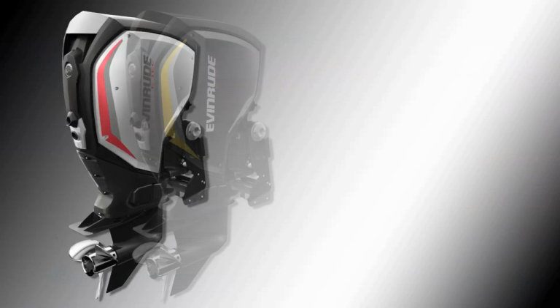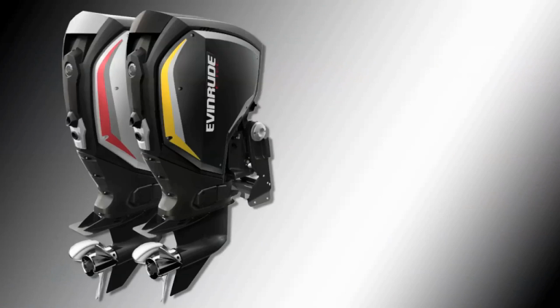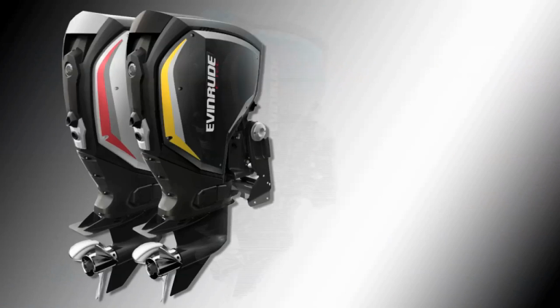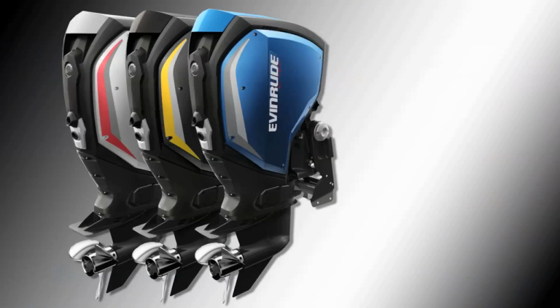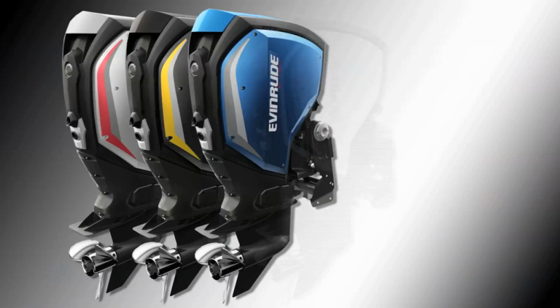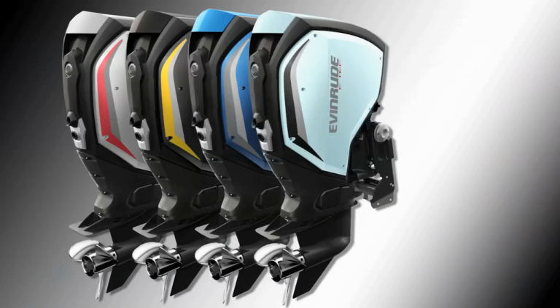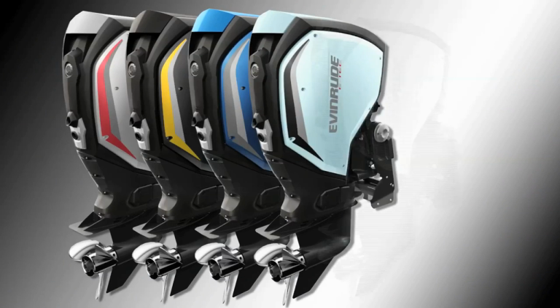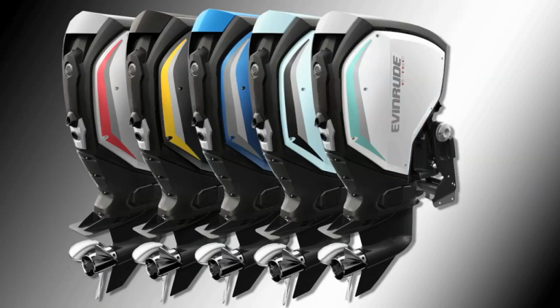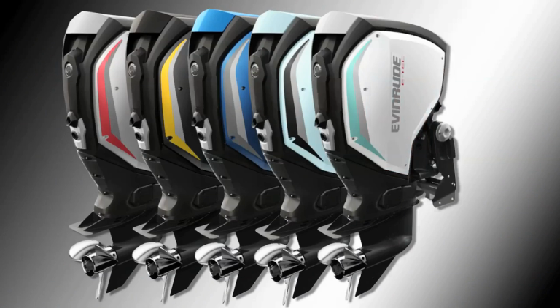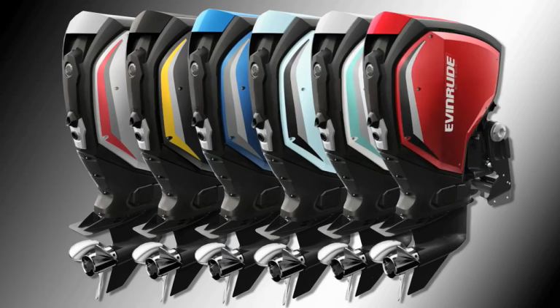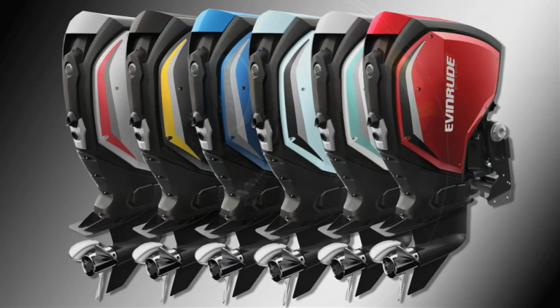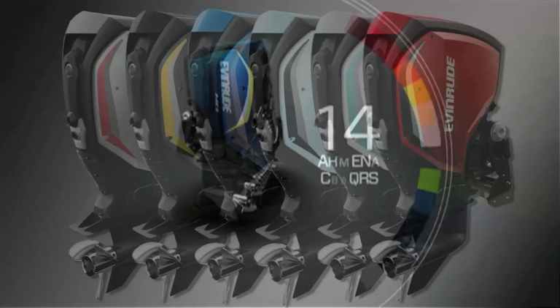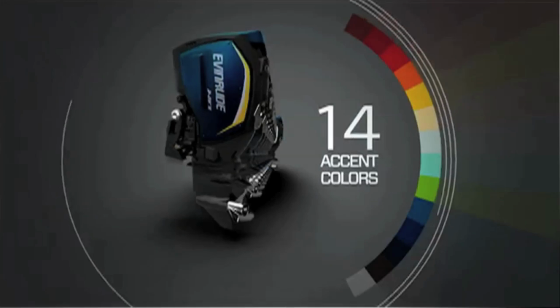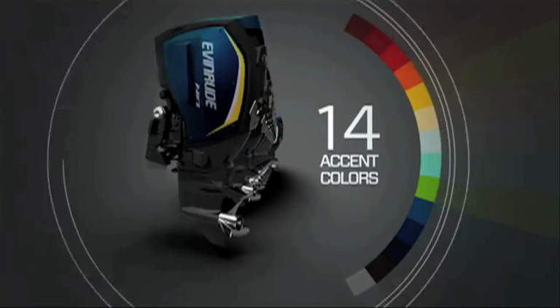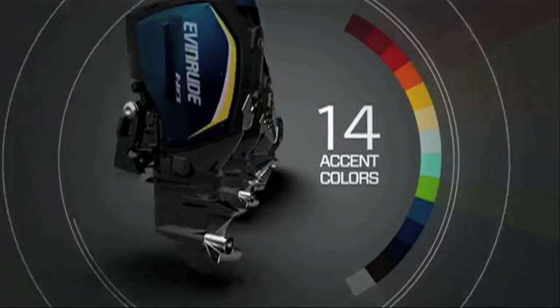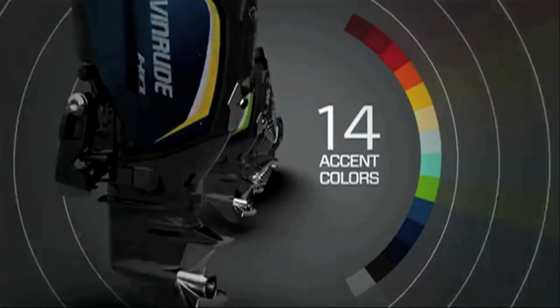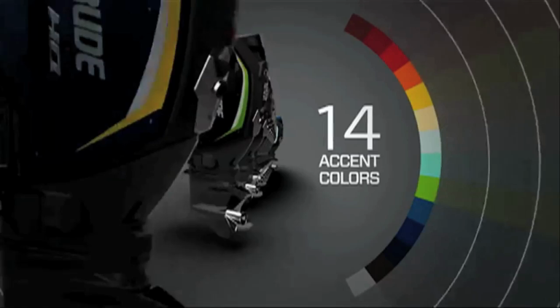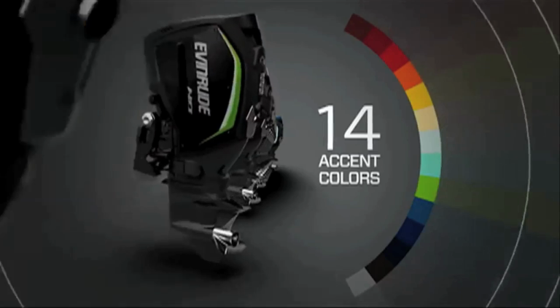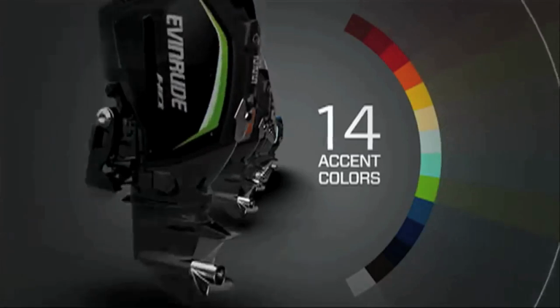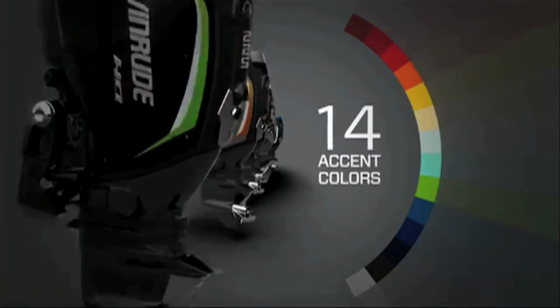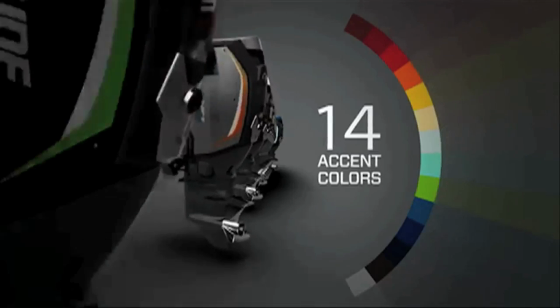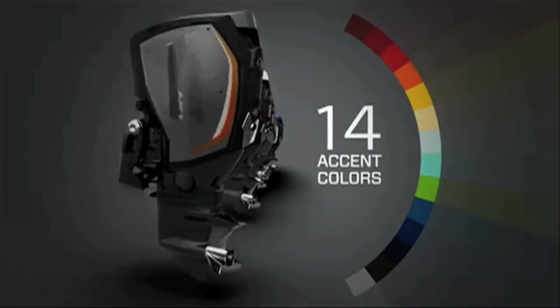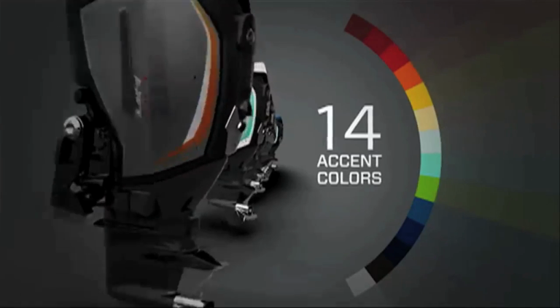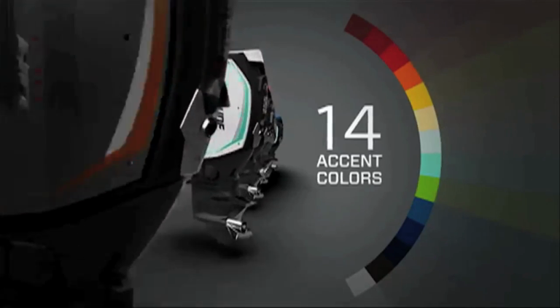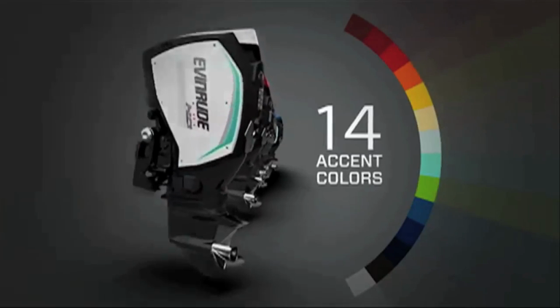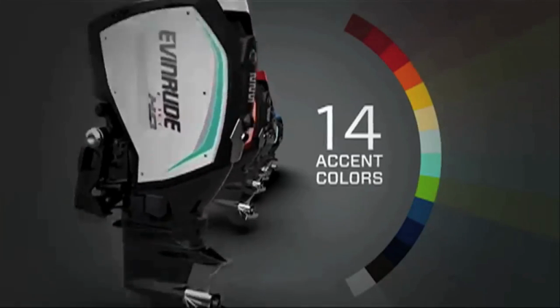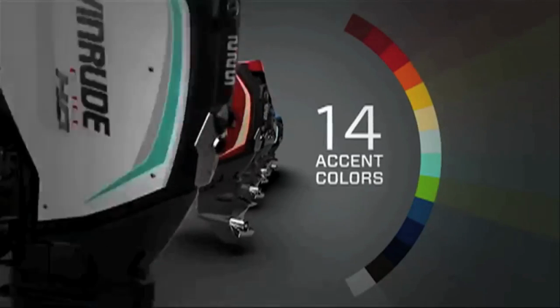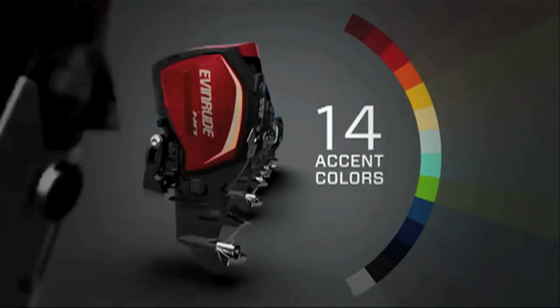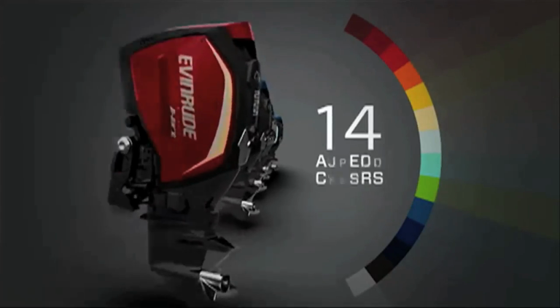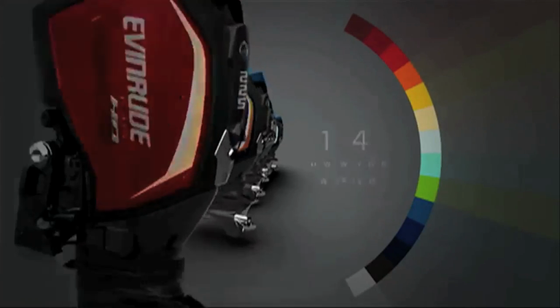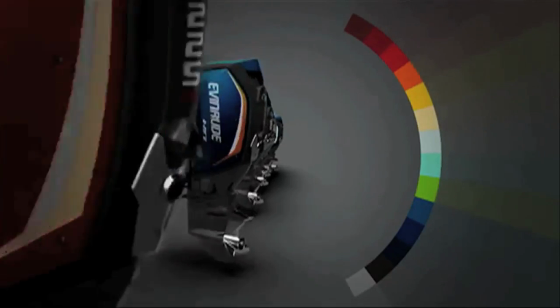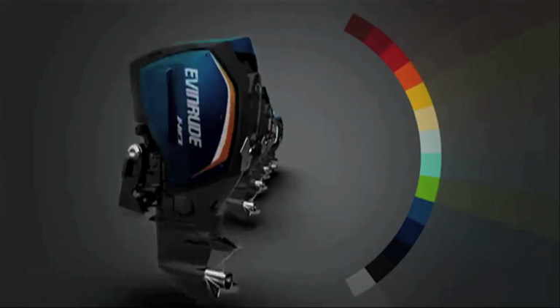The side panels are offered in seven colors with 14 accent colors, making it easy to match to the boat's color.